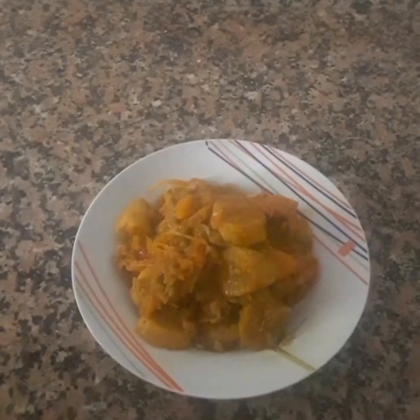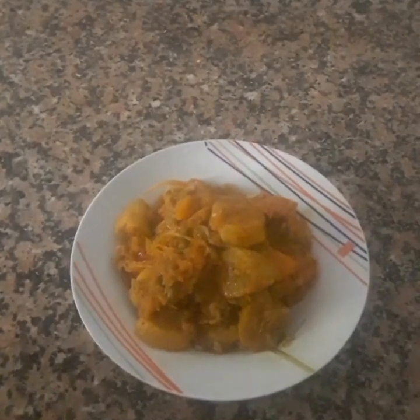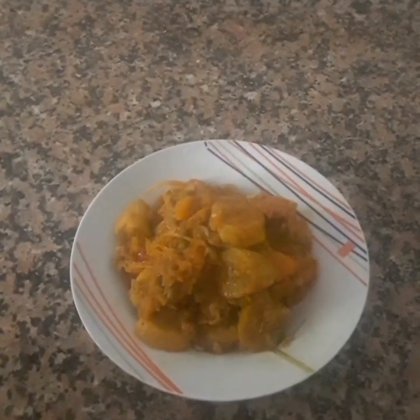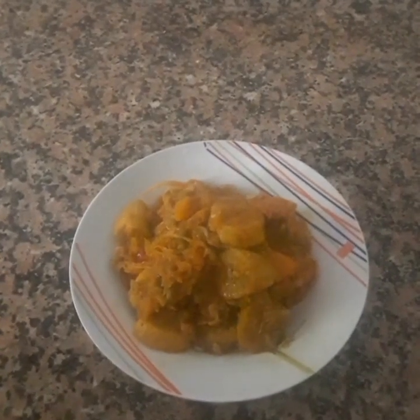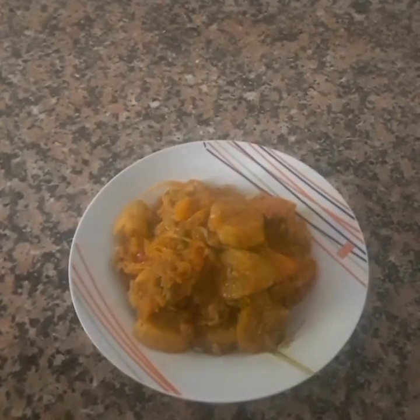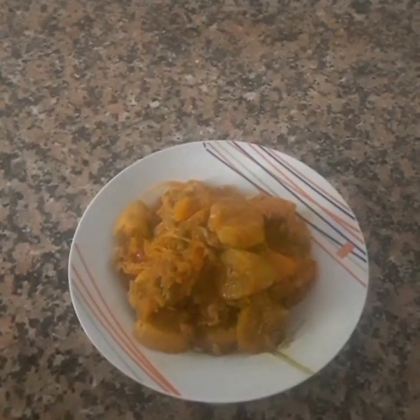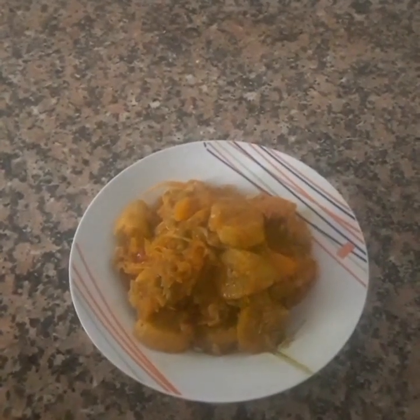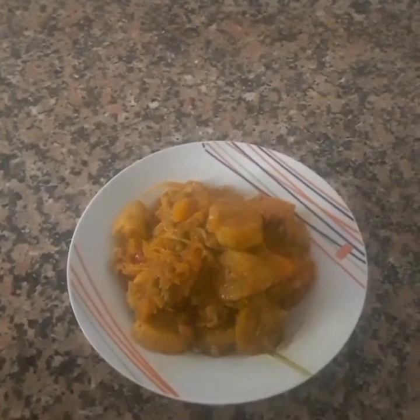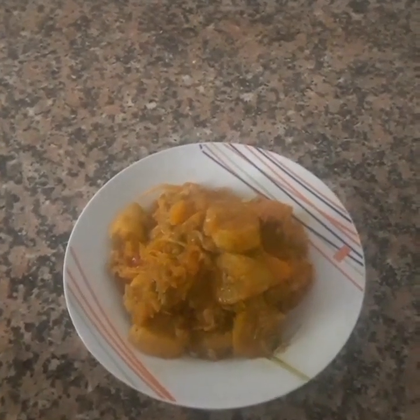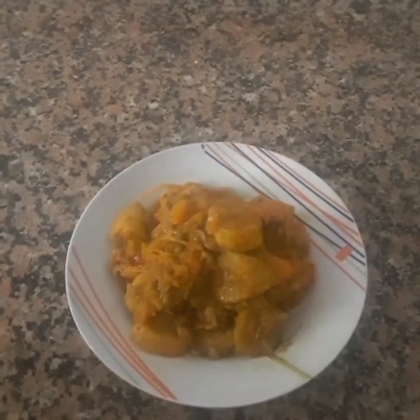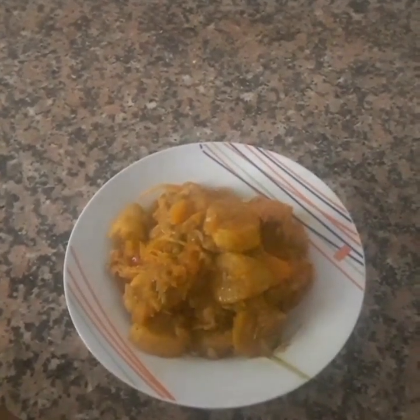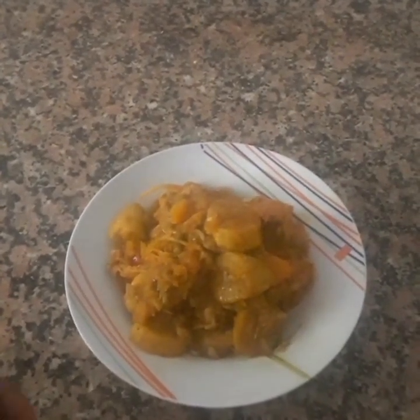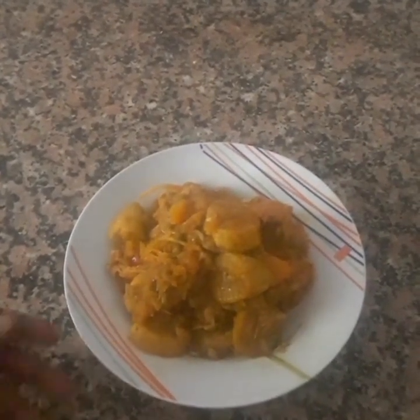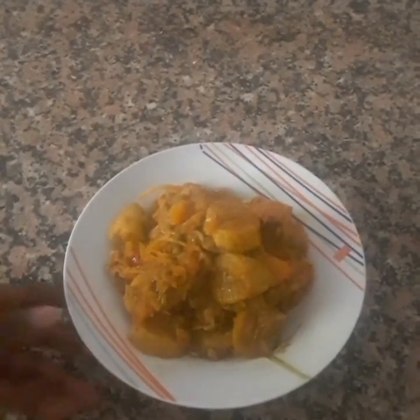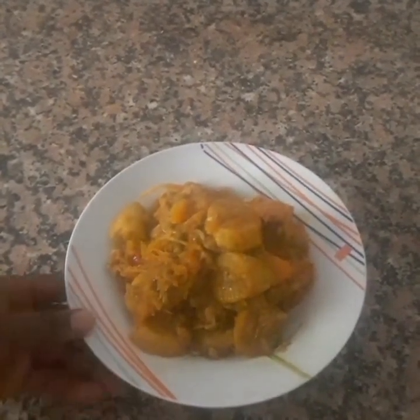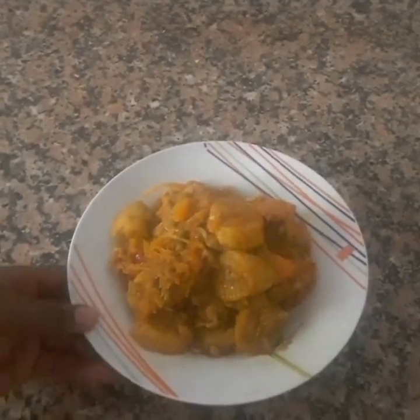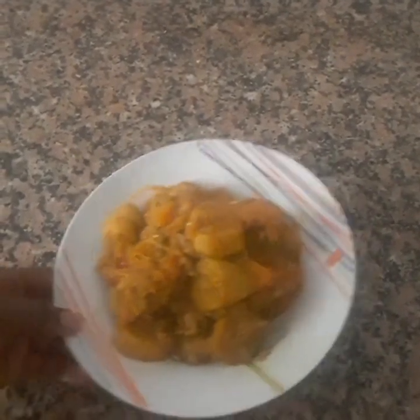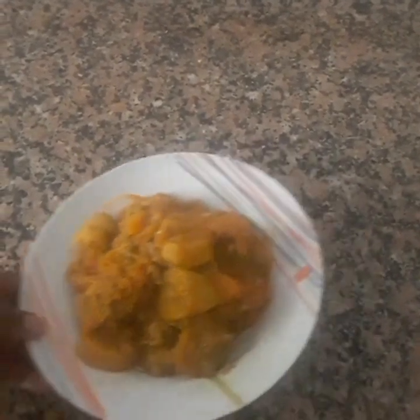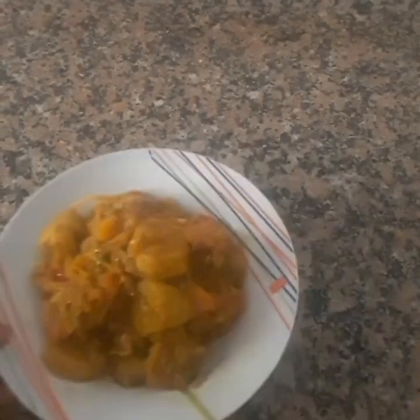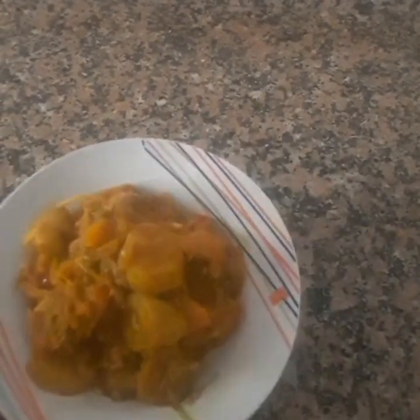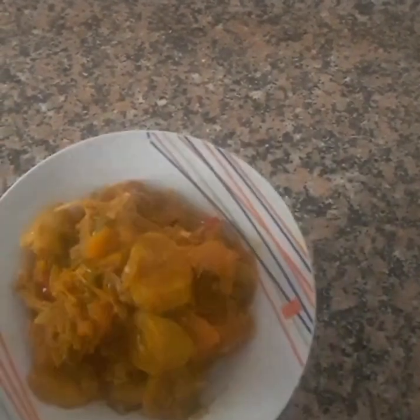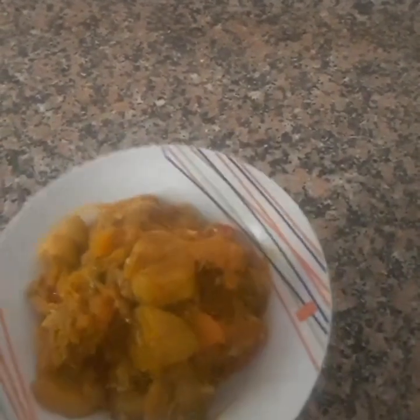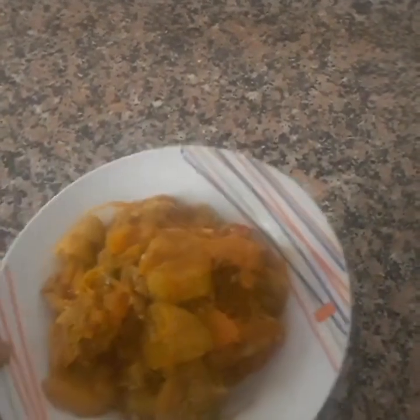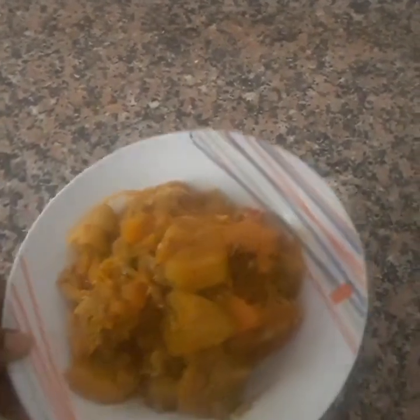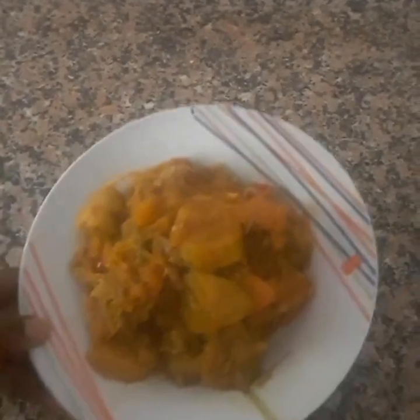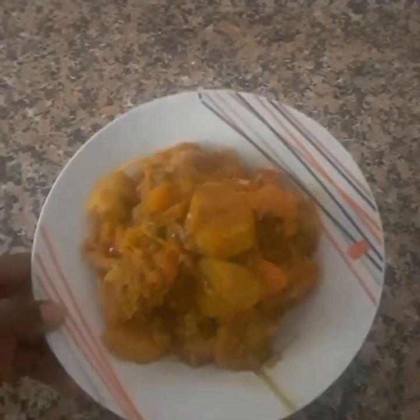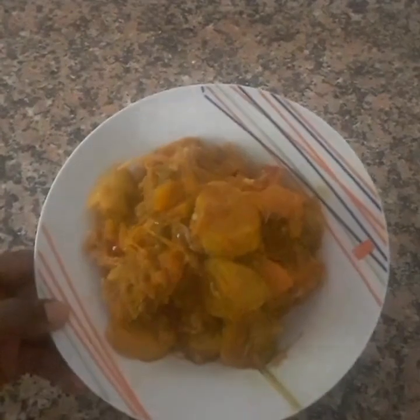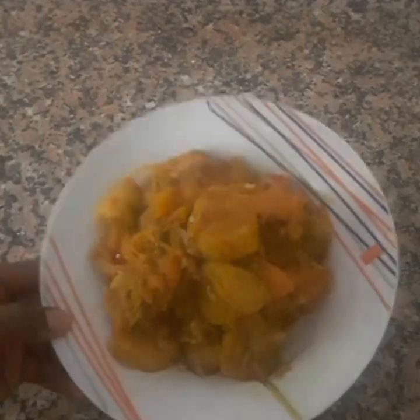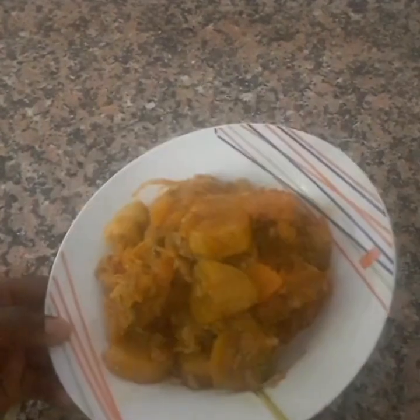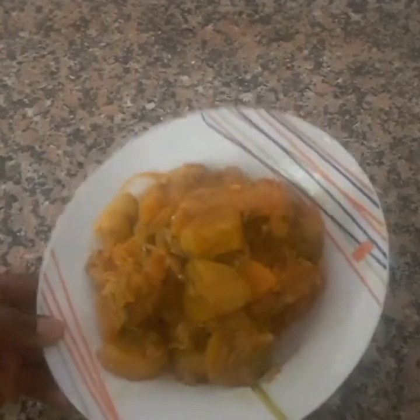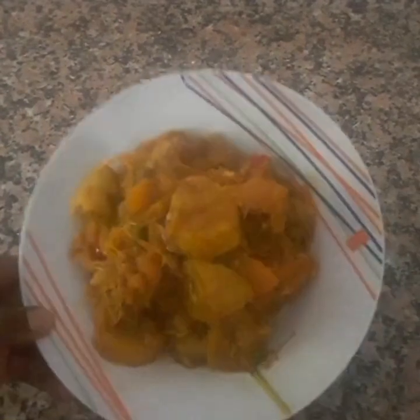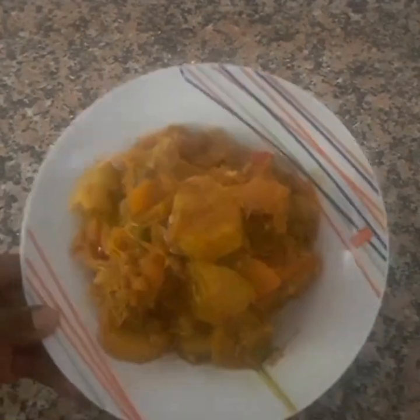Finally, here is the food looking so, so delicious. Thank you.